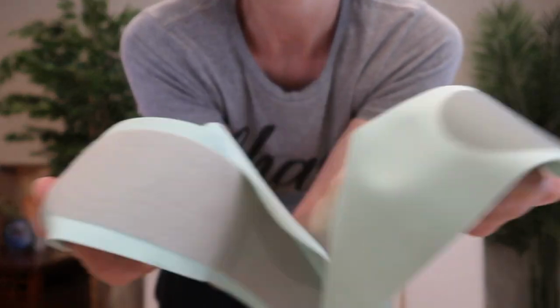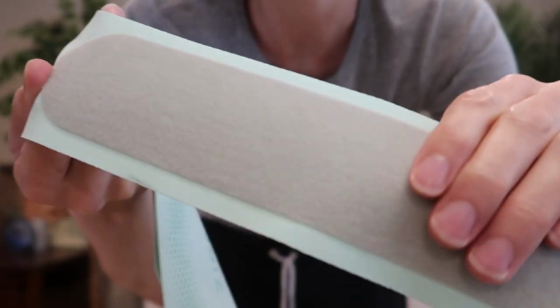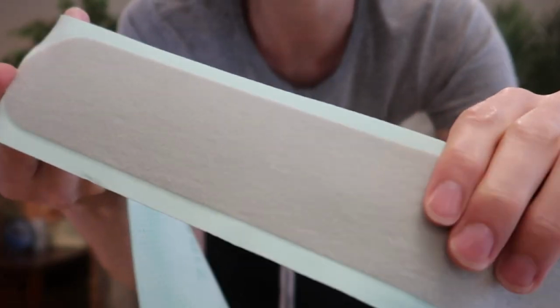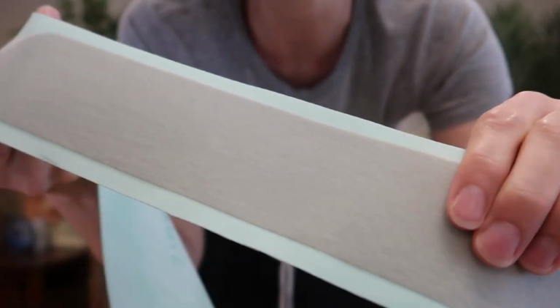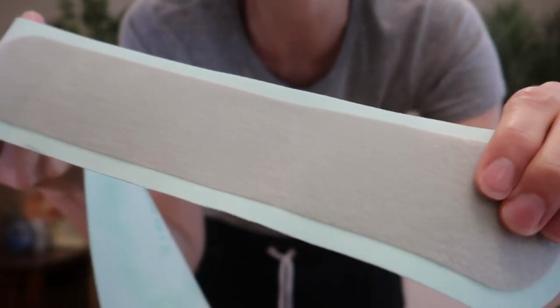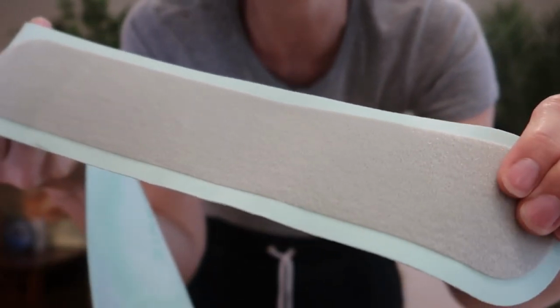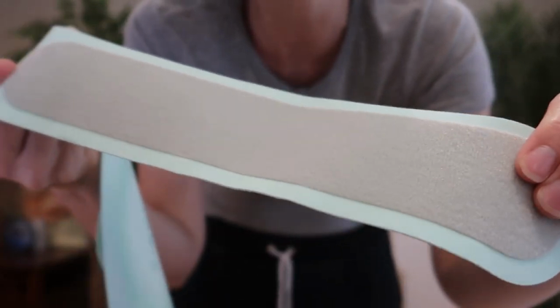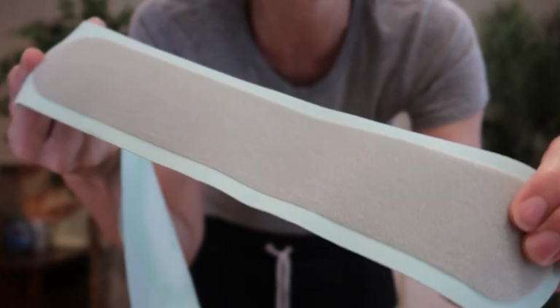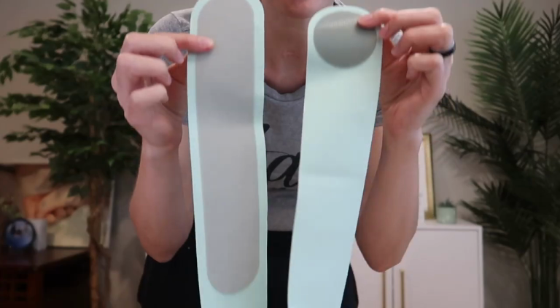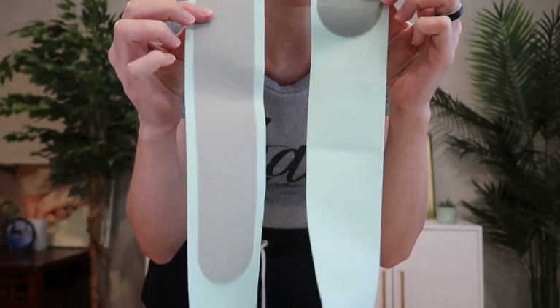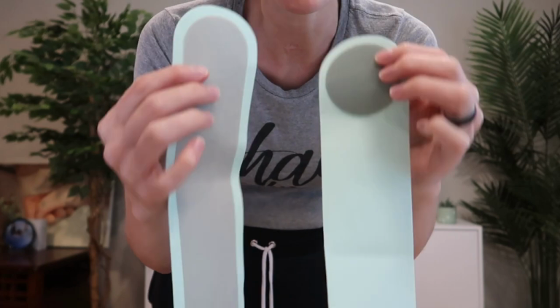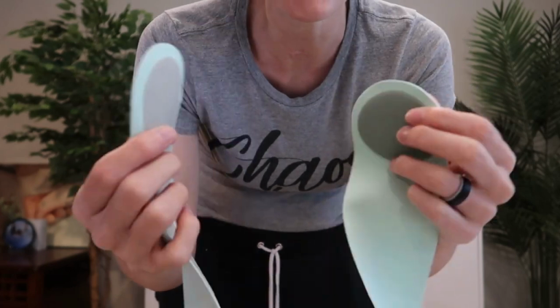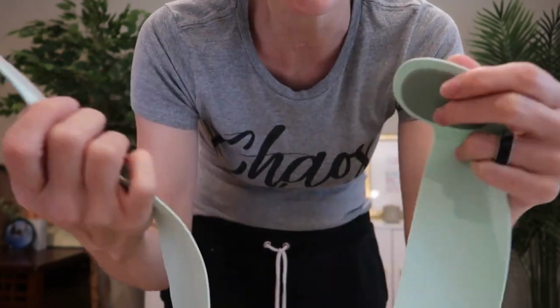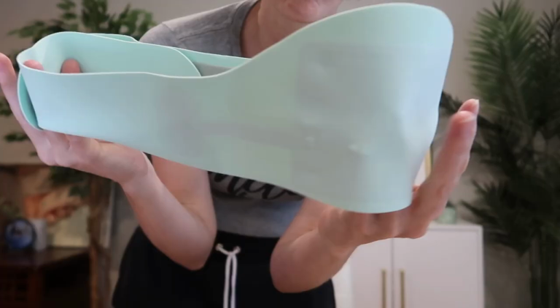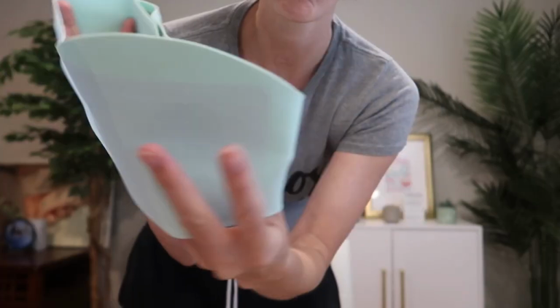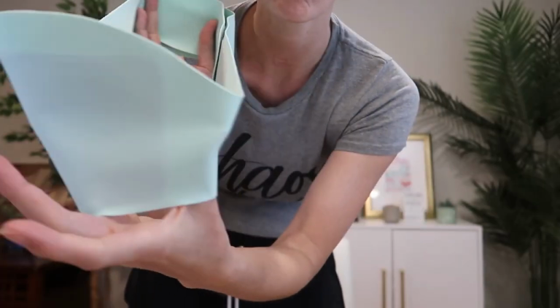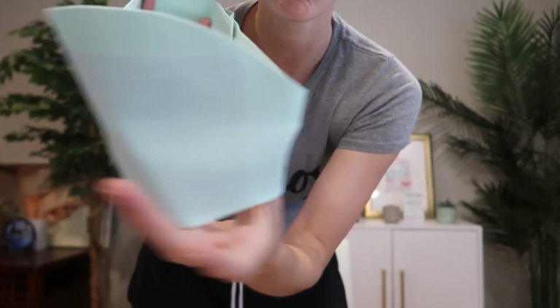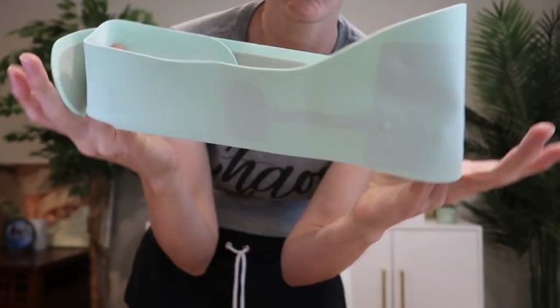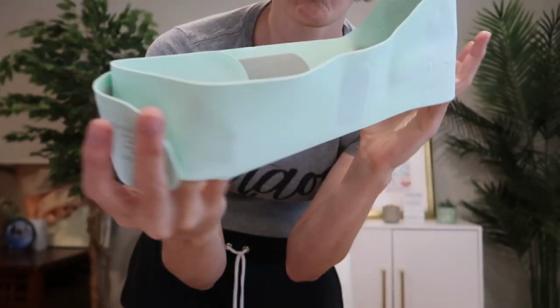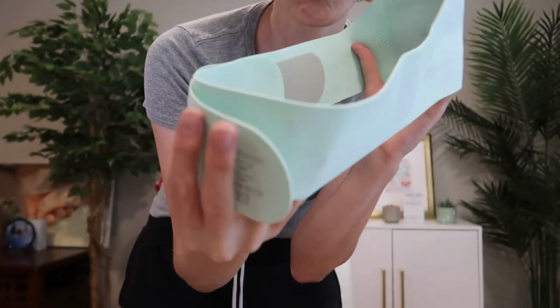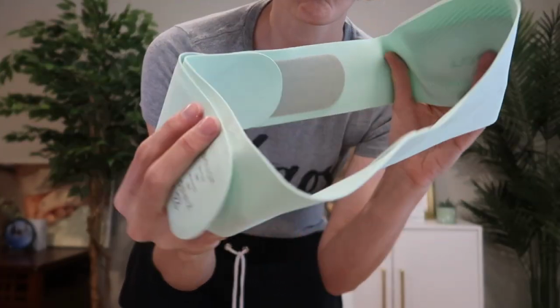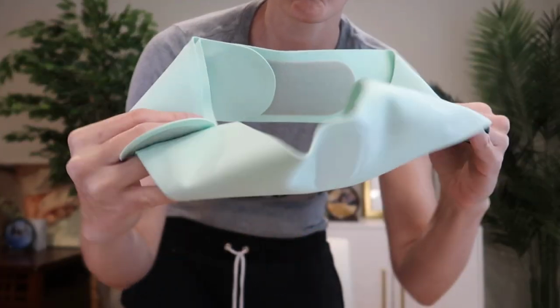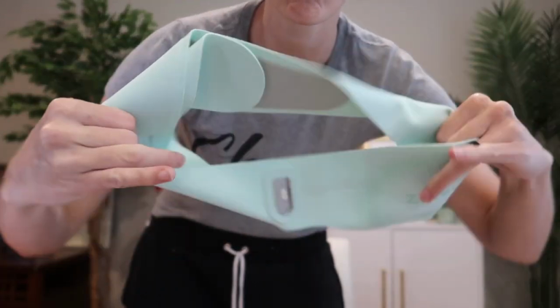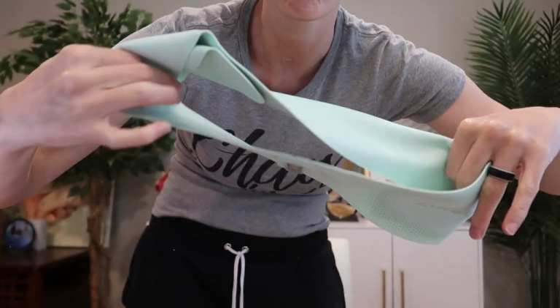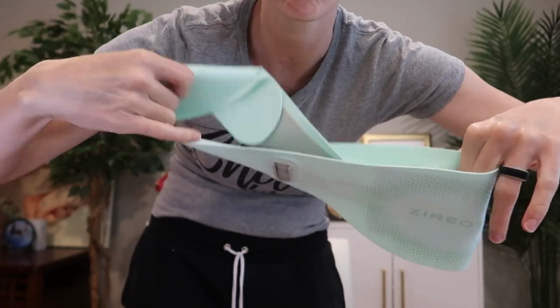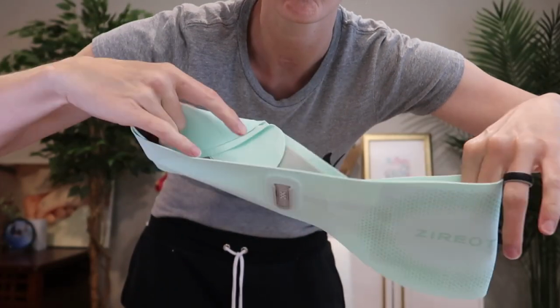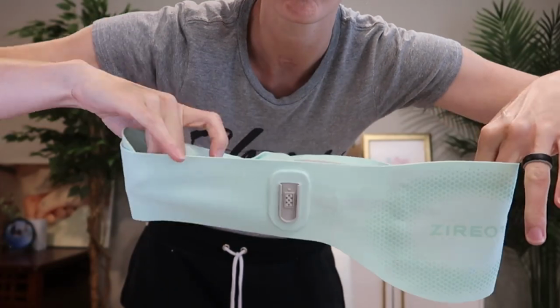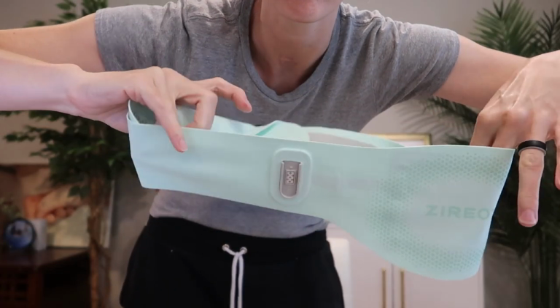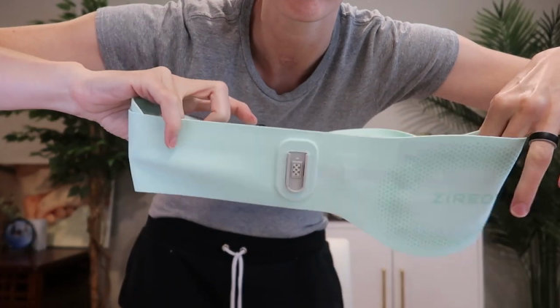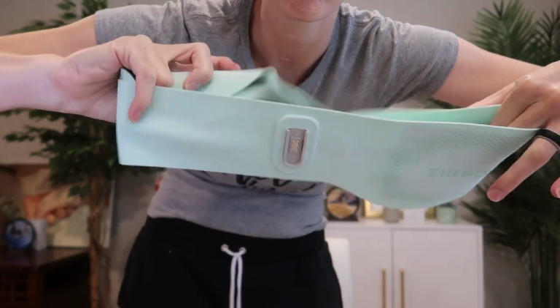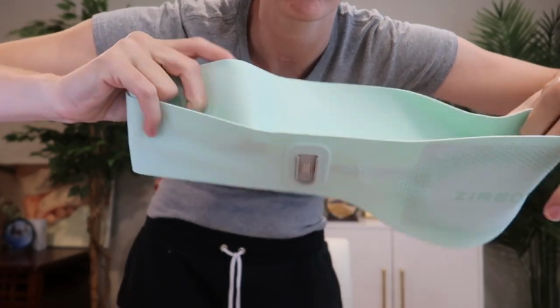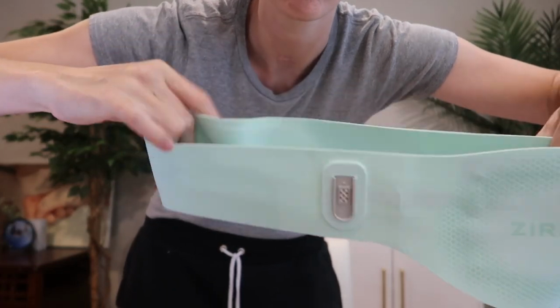Made of high quality, soft lycra material. With this soft velcro band, there's no scratching or poking. Really smooth and comfortable to wear.